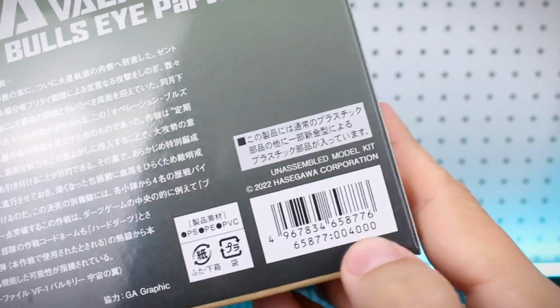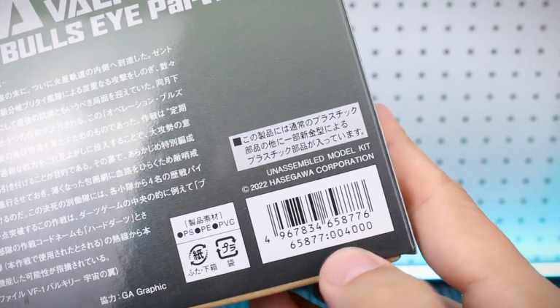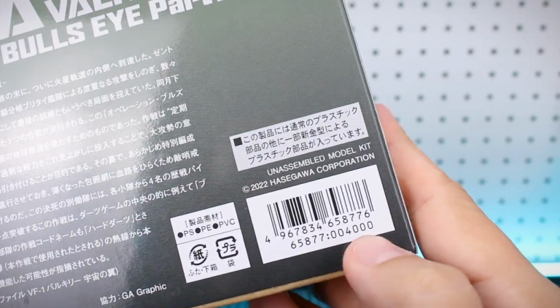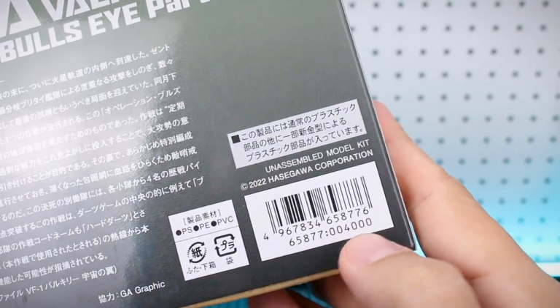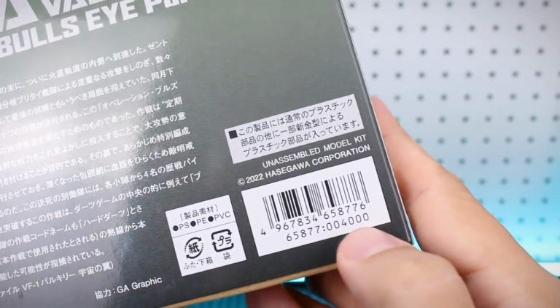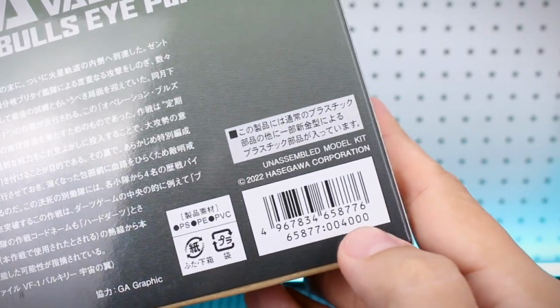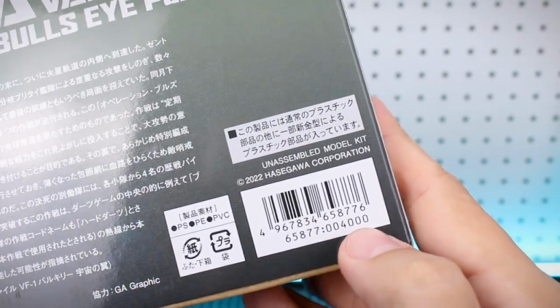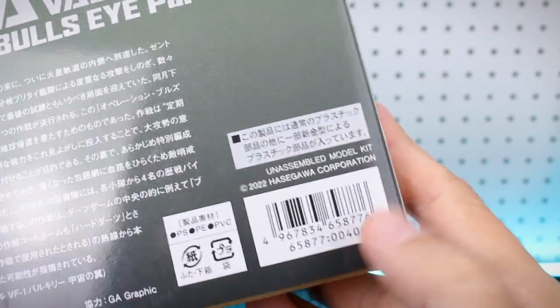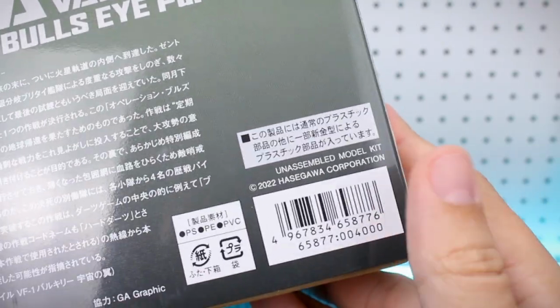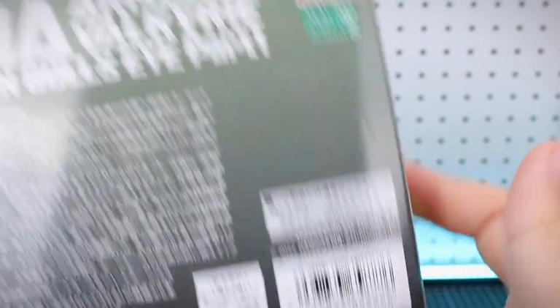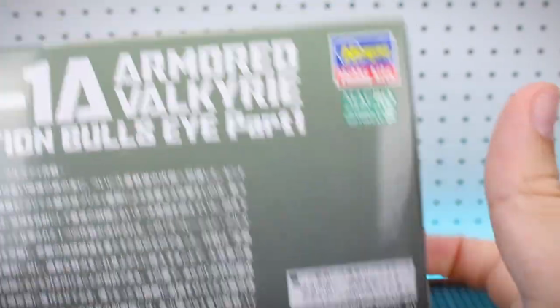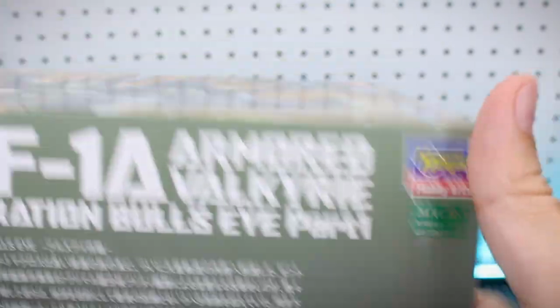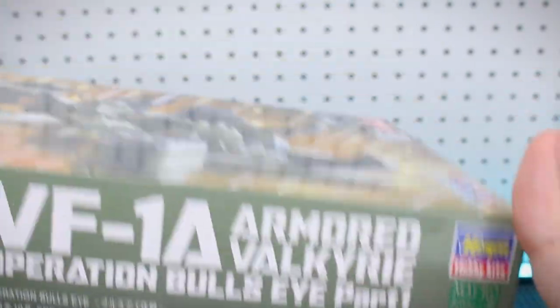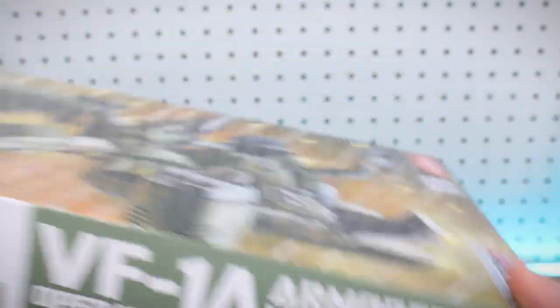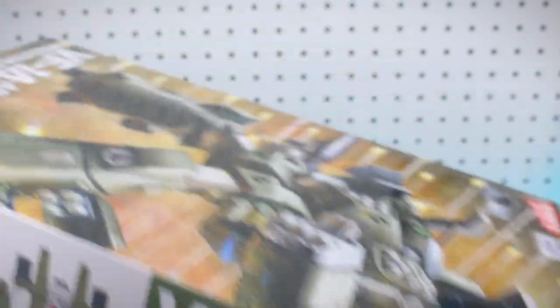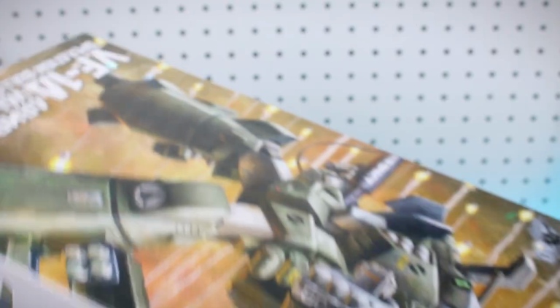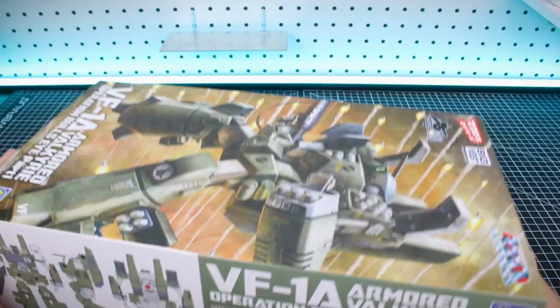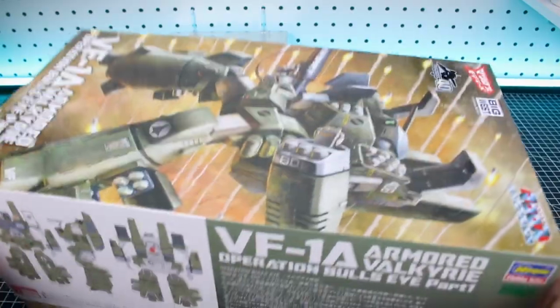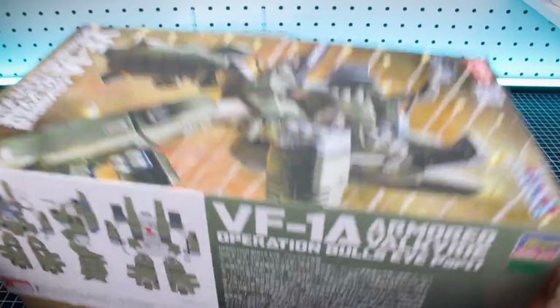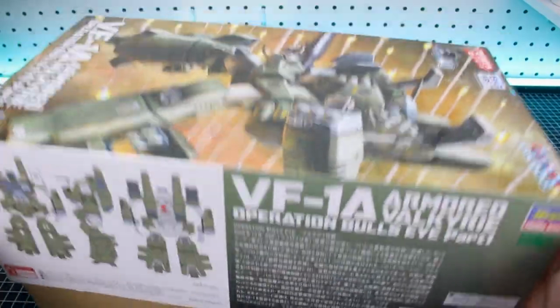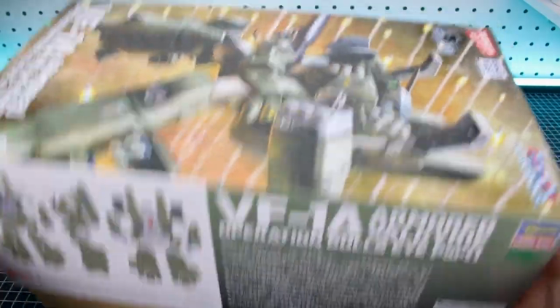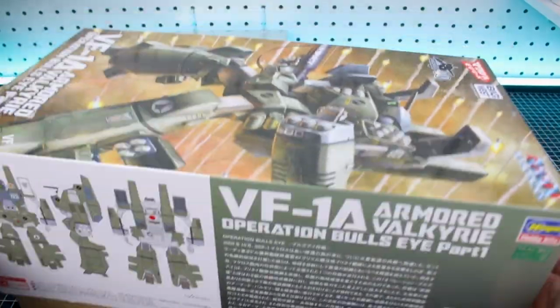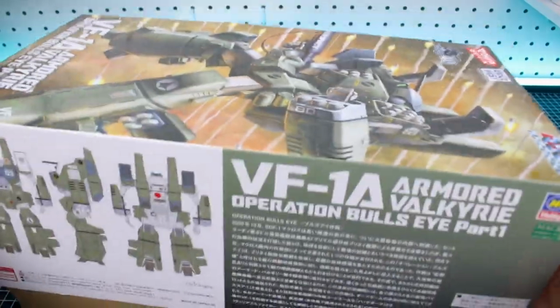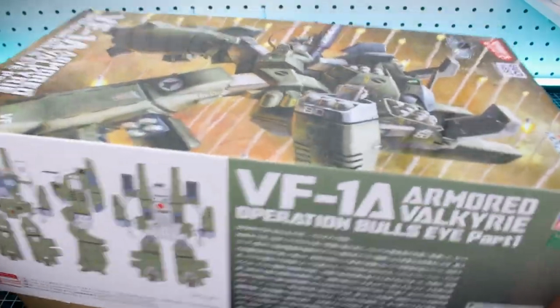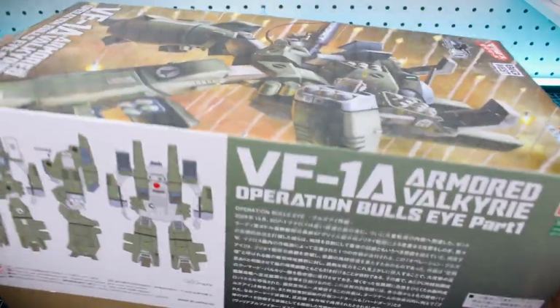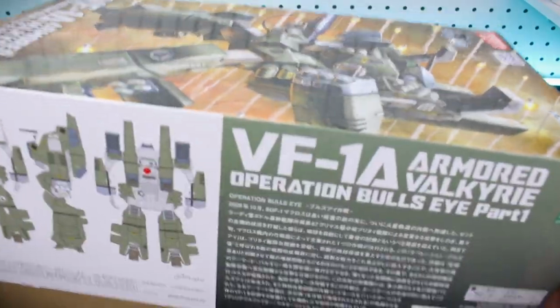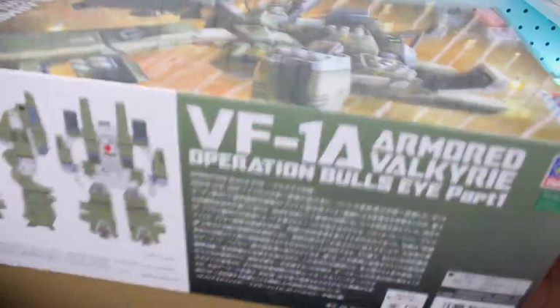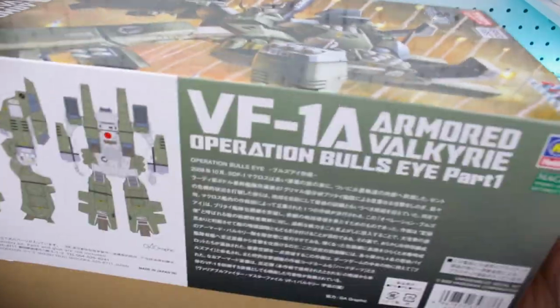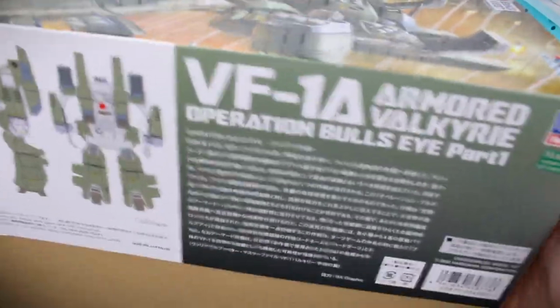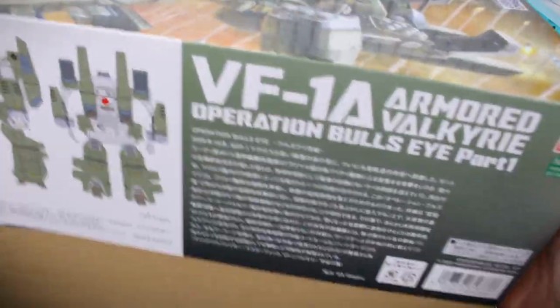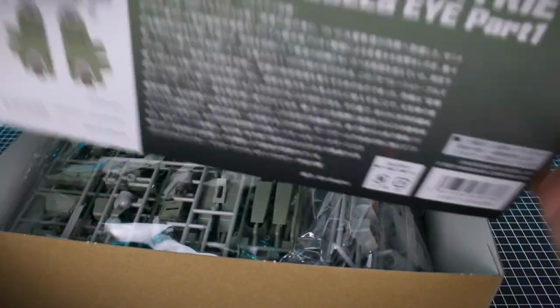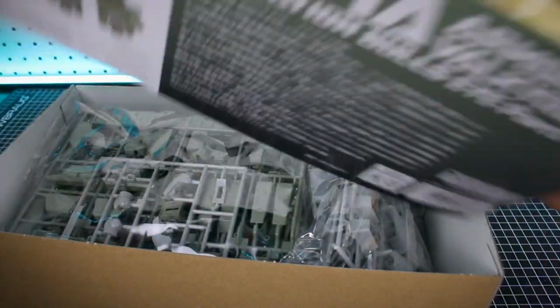4000 yen is the recommended price right there at the bottom of the barcode. And with that, let's go ahead and get the box open.